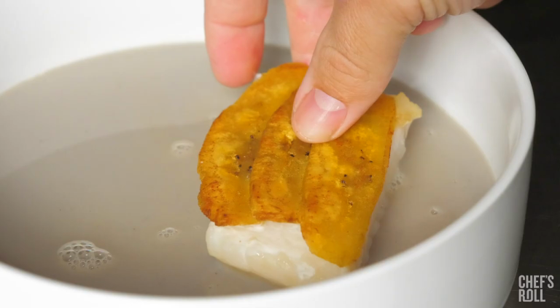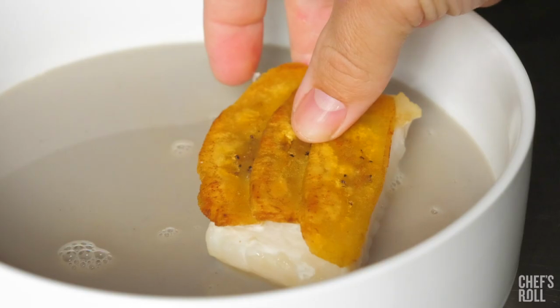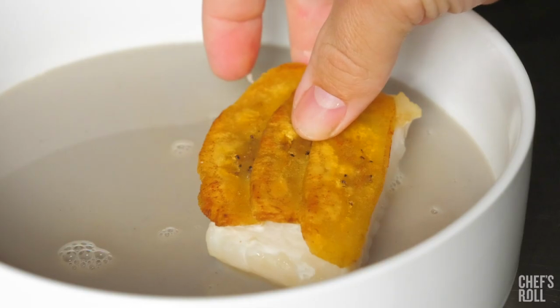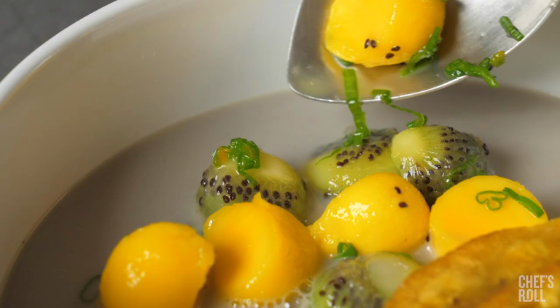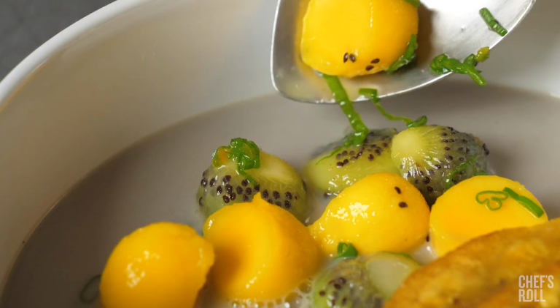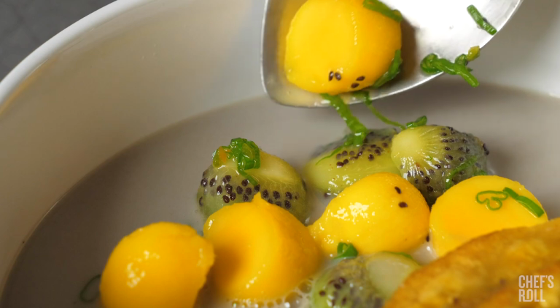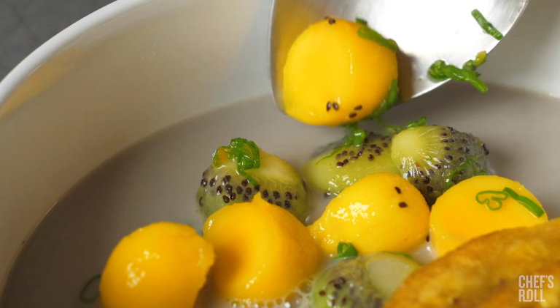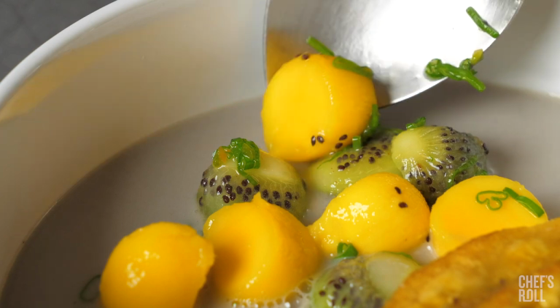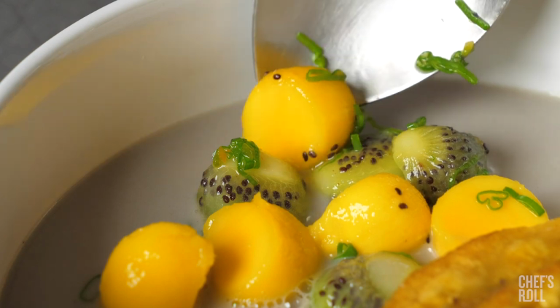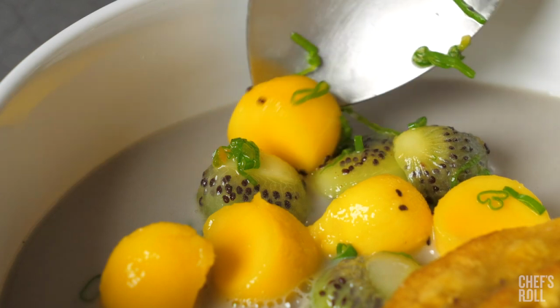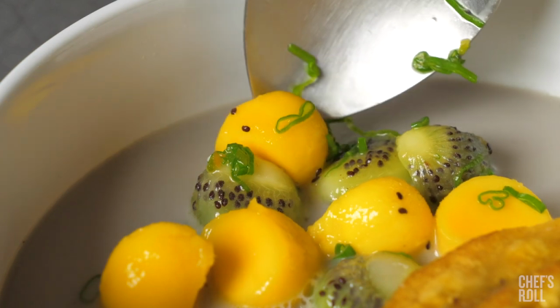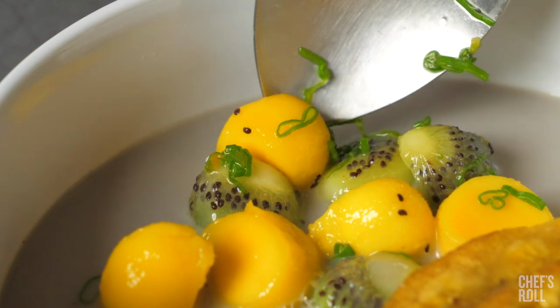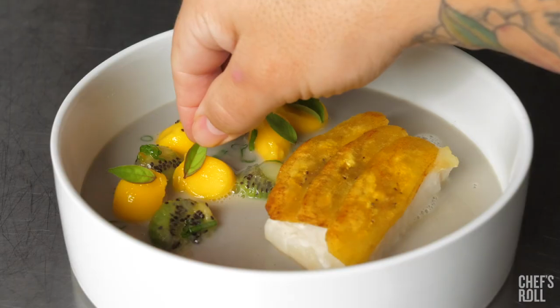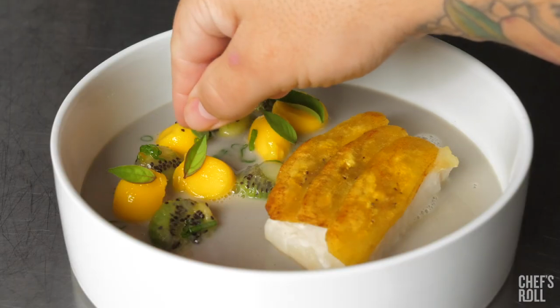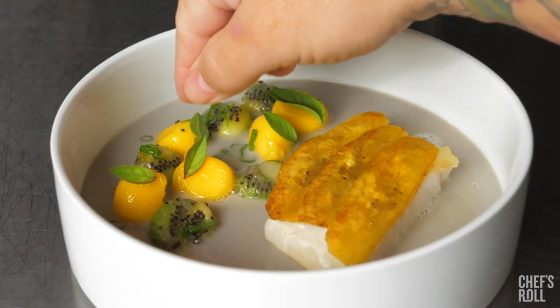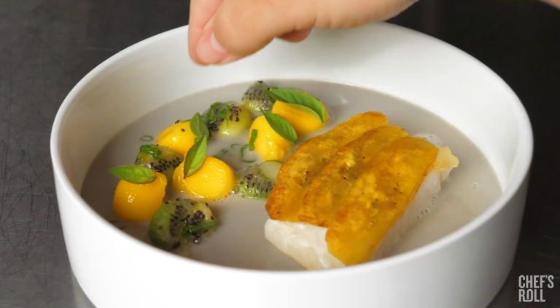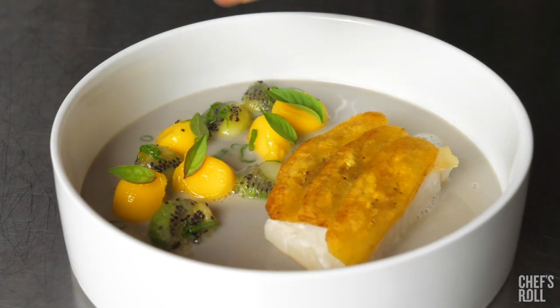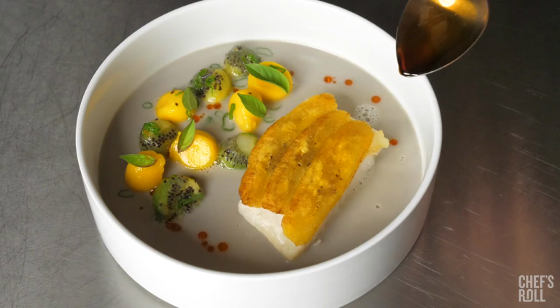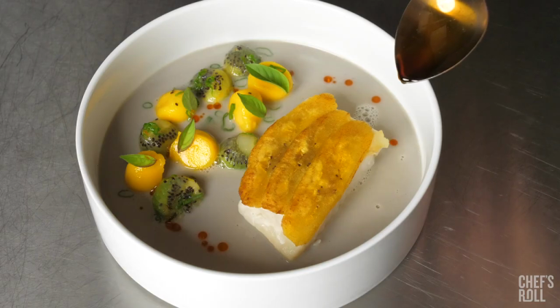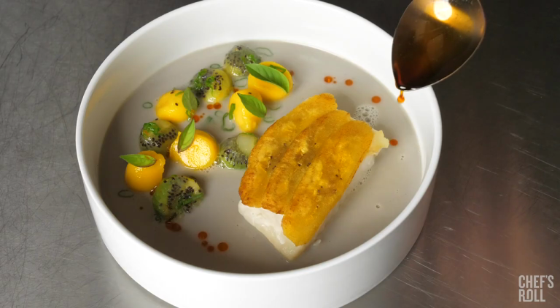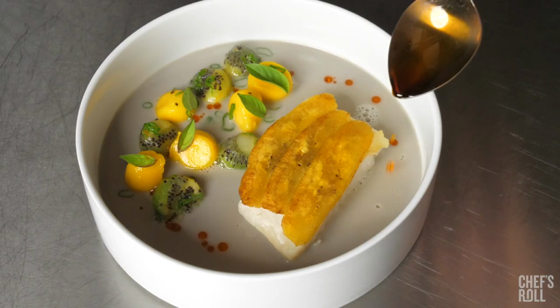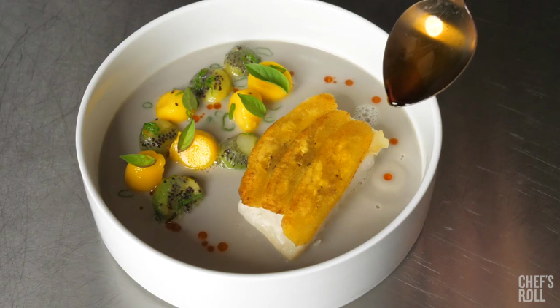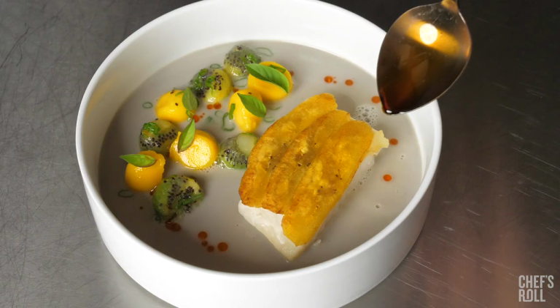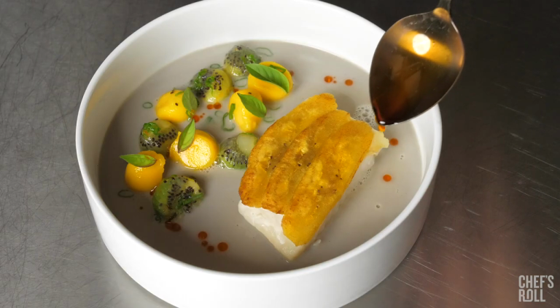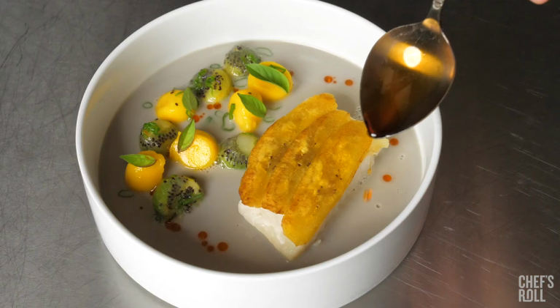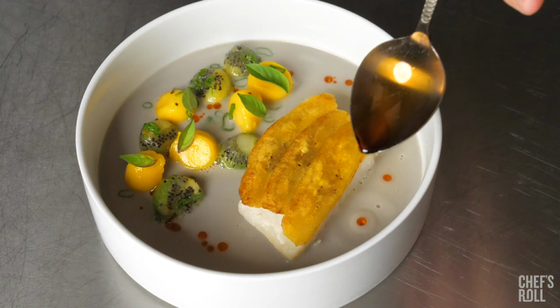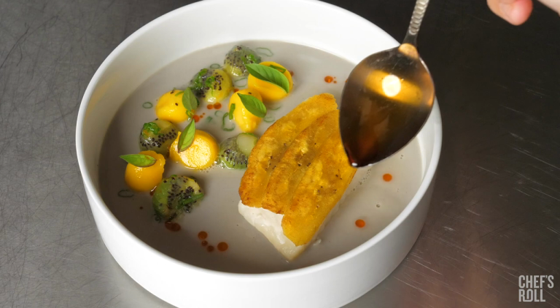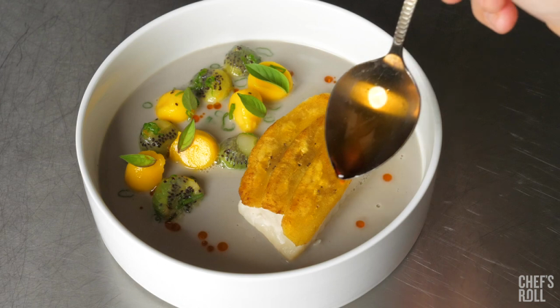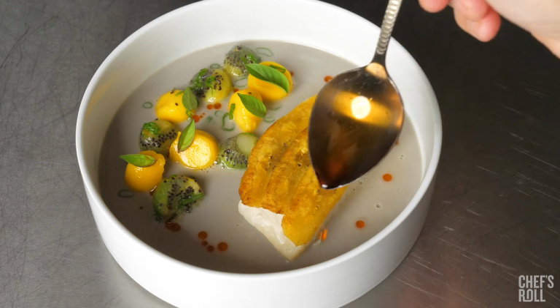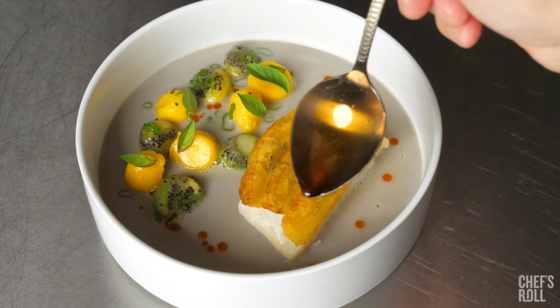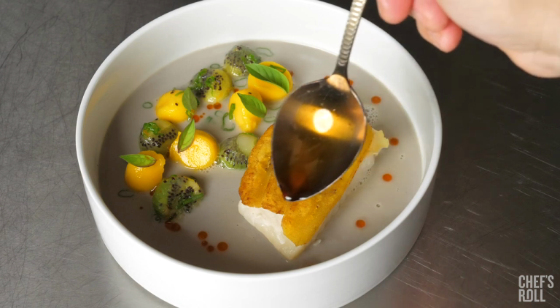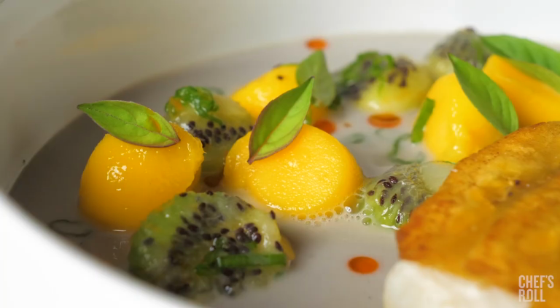I melon balled mango and kiwi and tossed that with green onion and lime juice and finished with a little bit of chili oil.